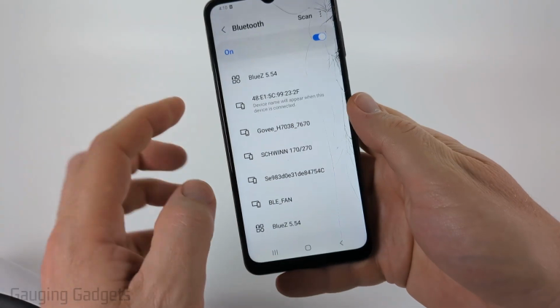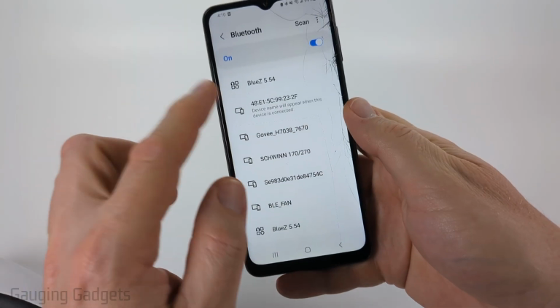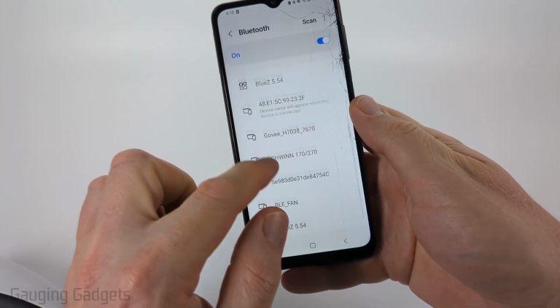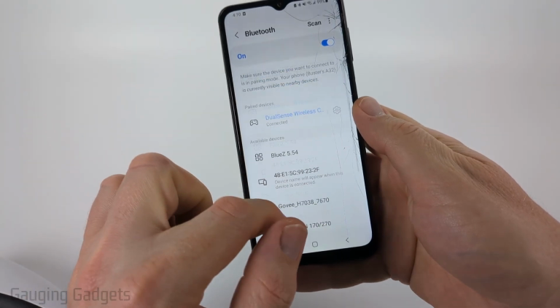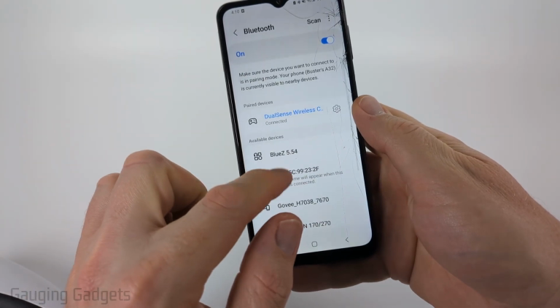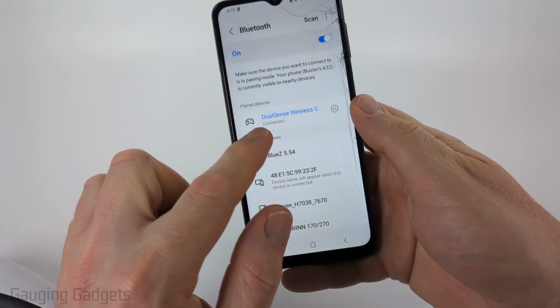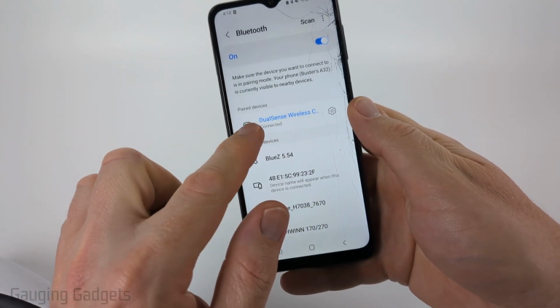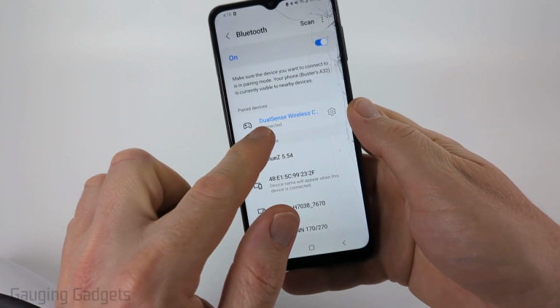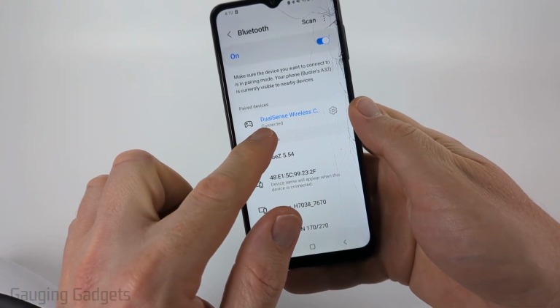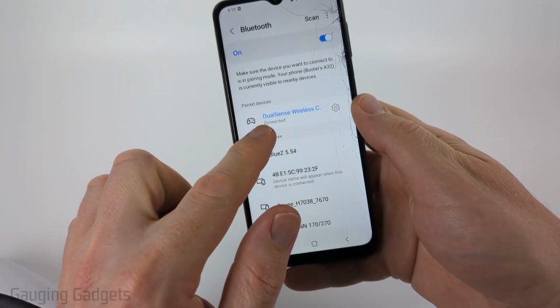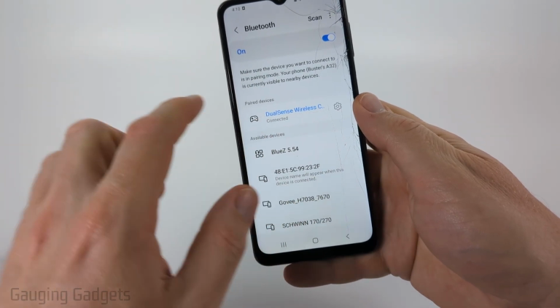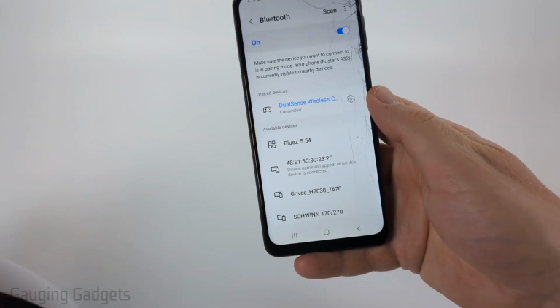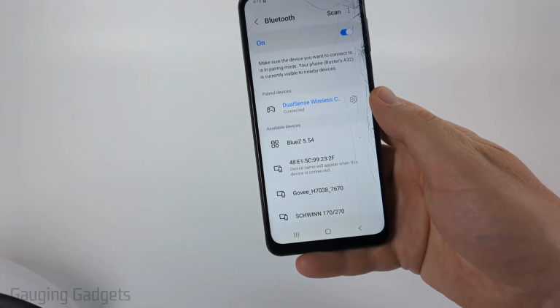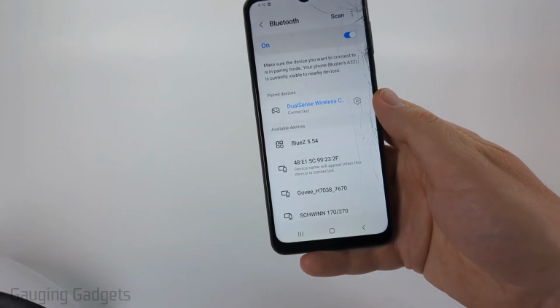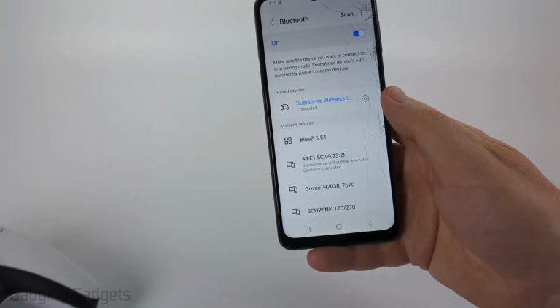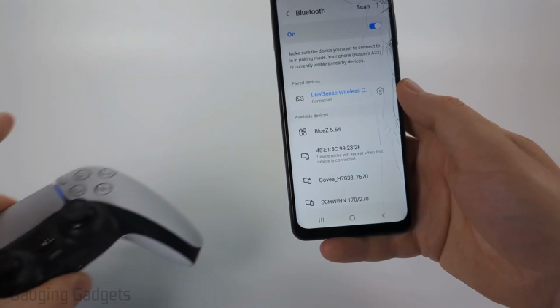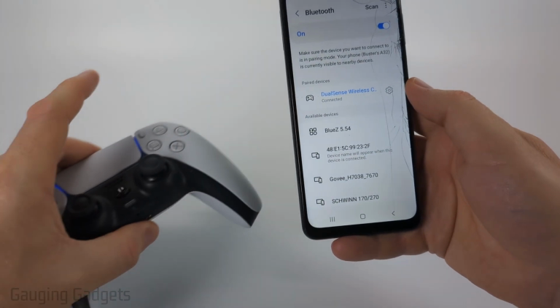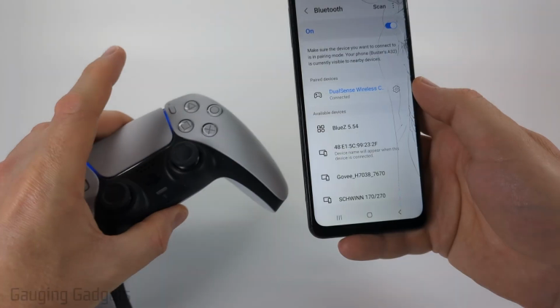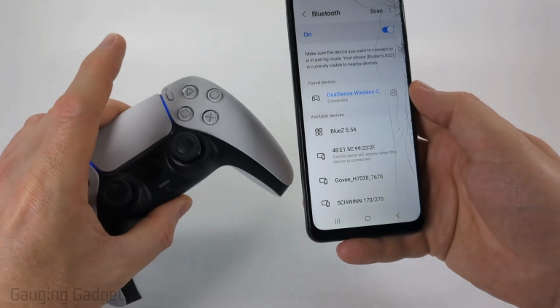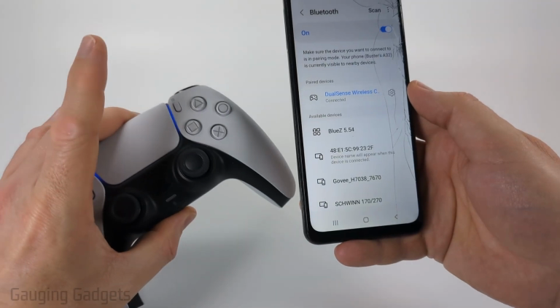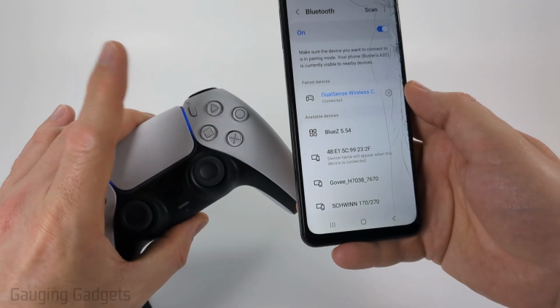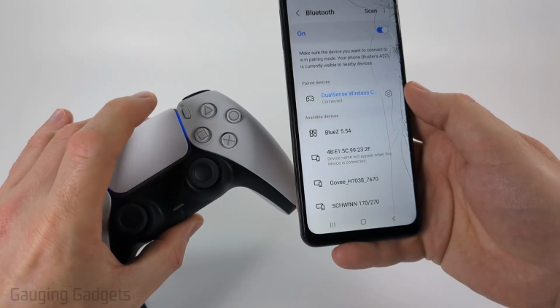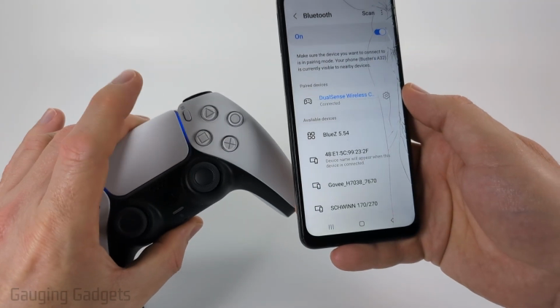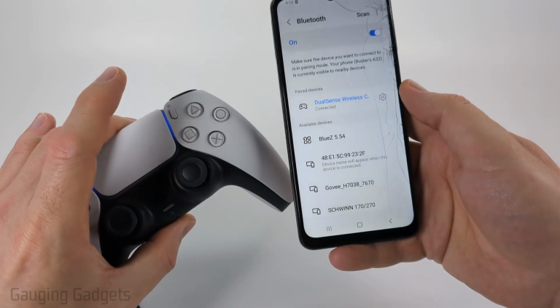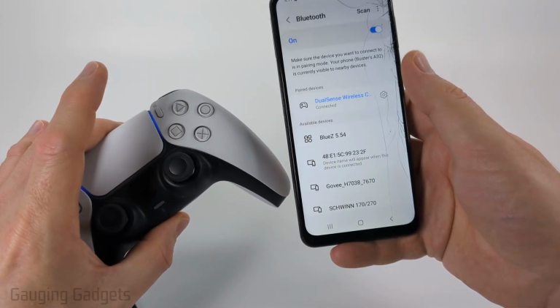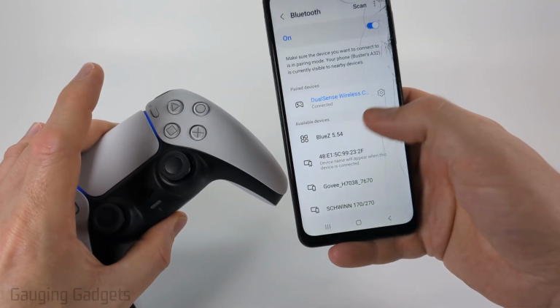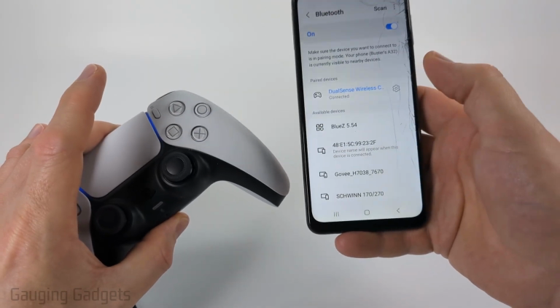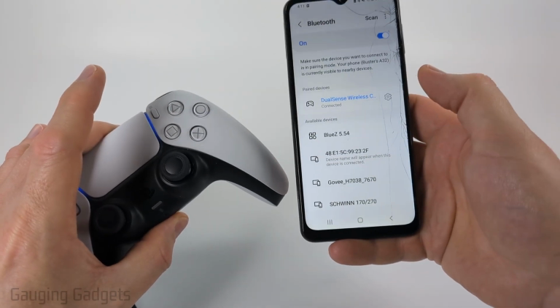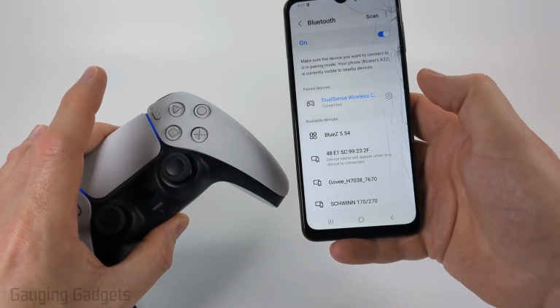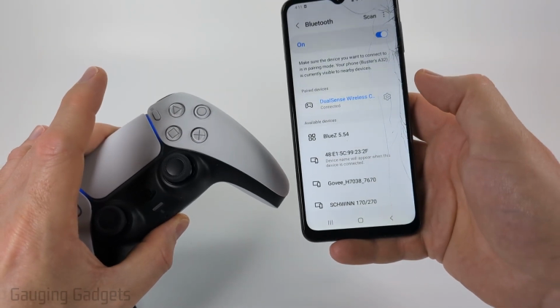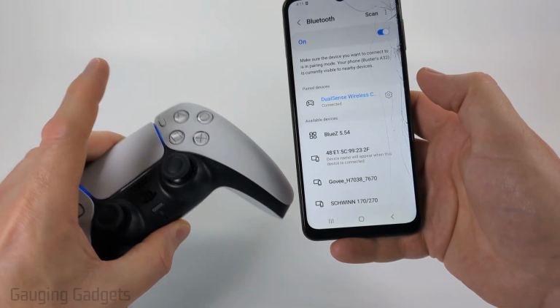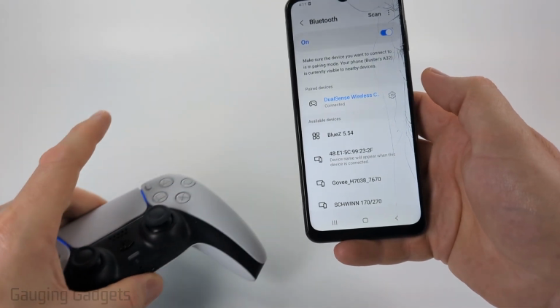And then once it shows up at the top as connected, you have unforgotten that device and re-paired that Bluetooth device with your Samsung phone.